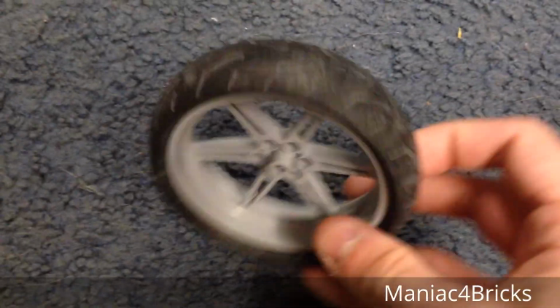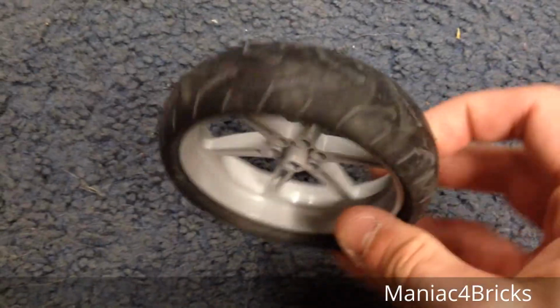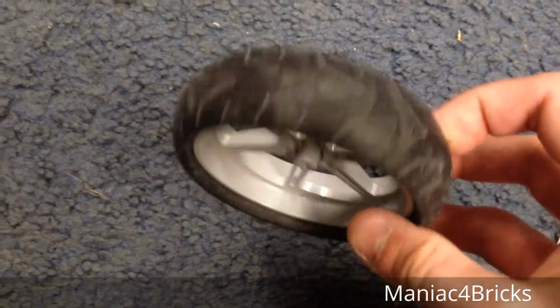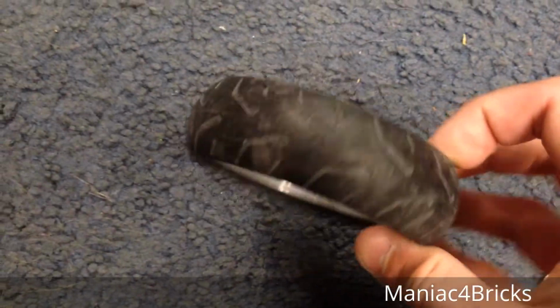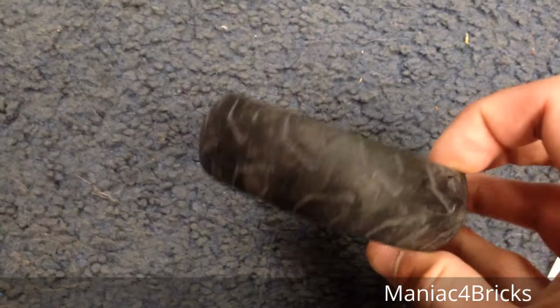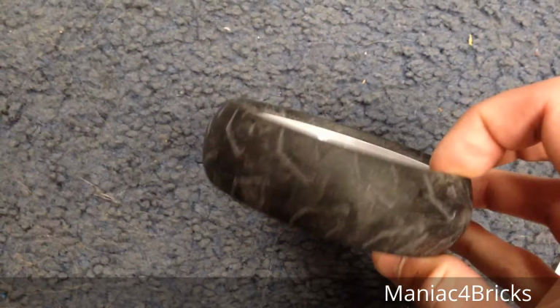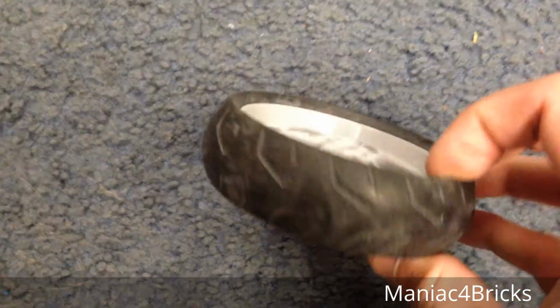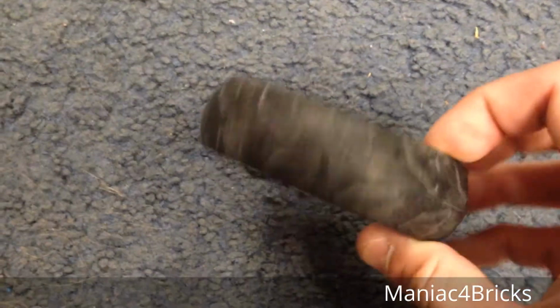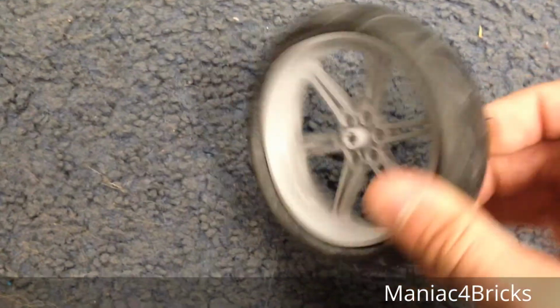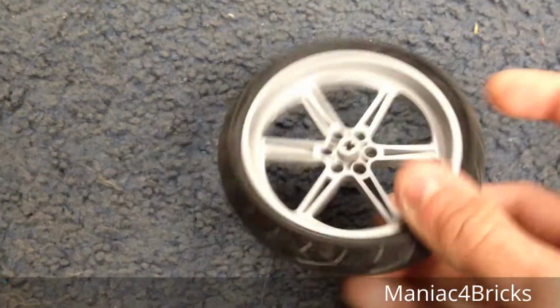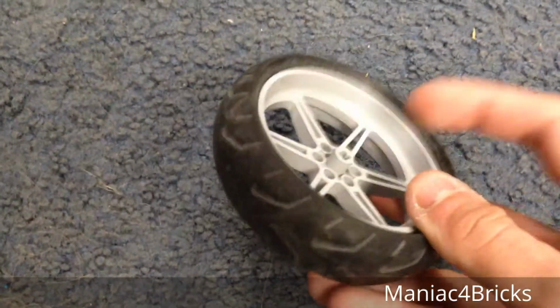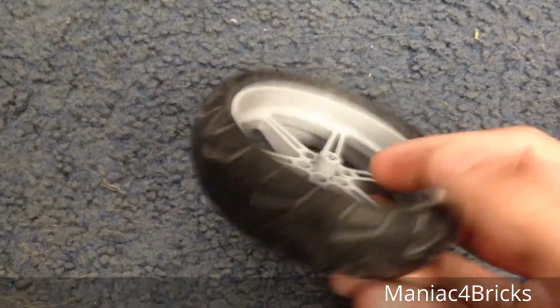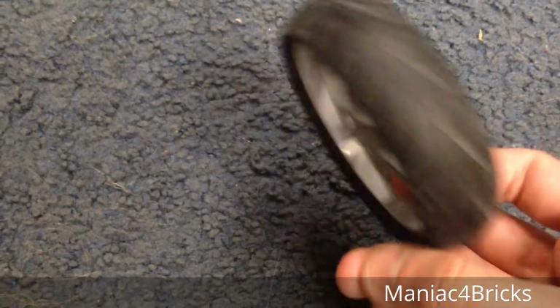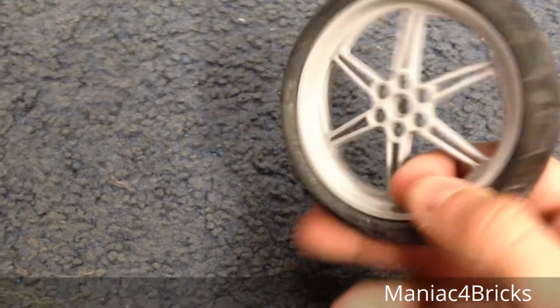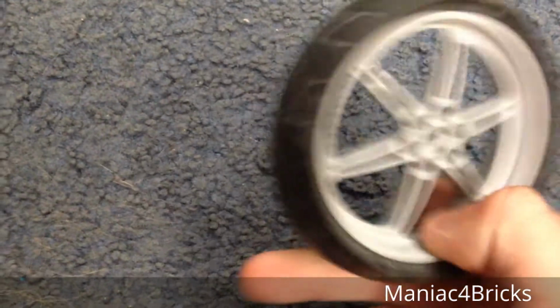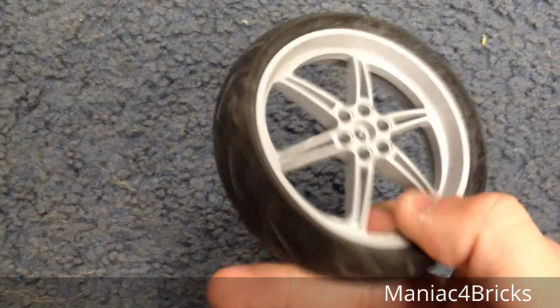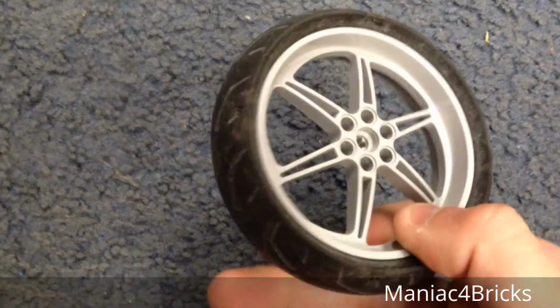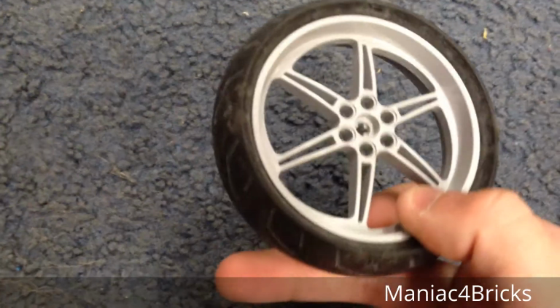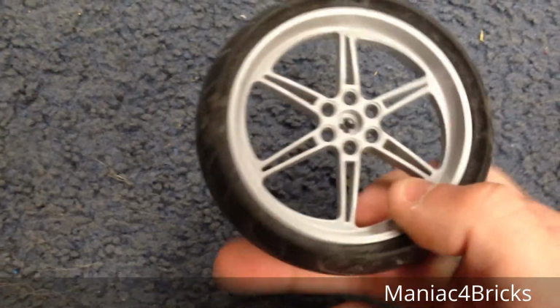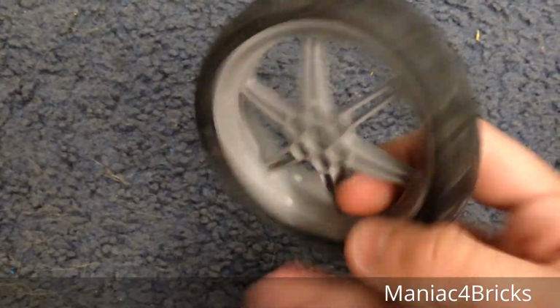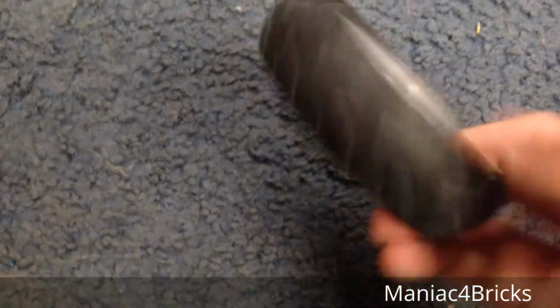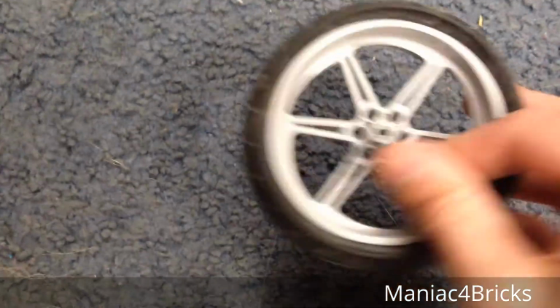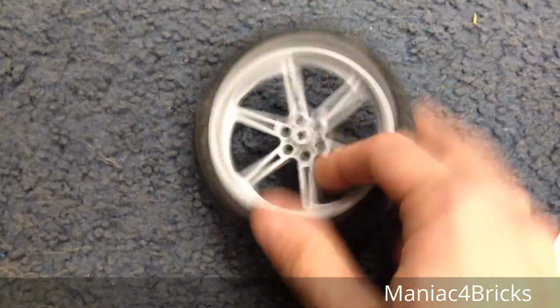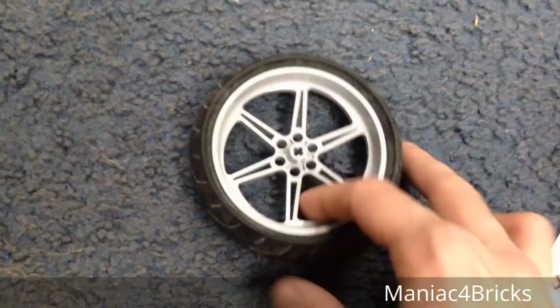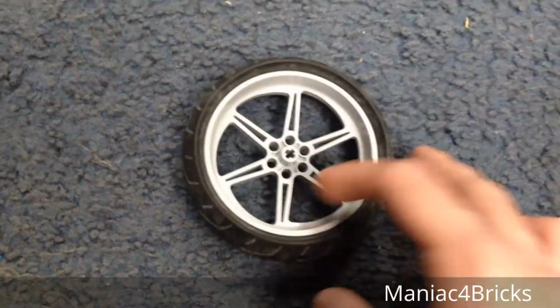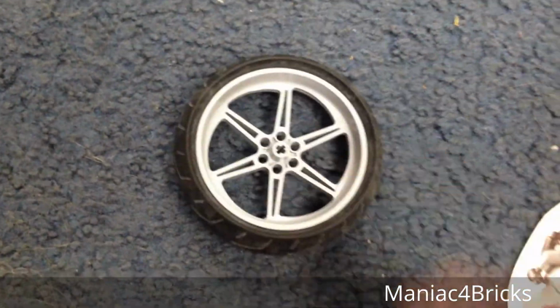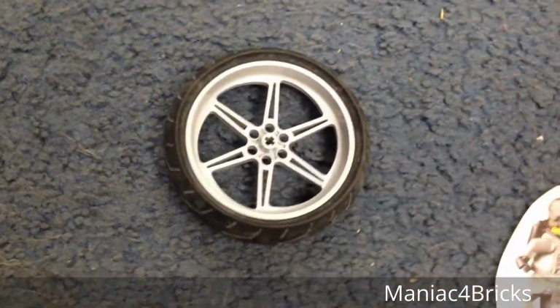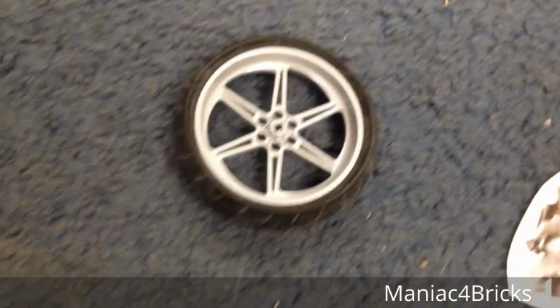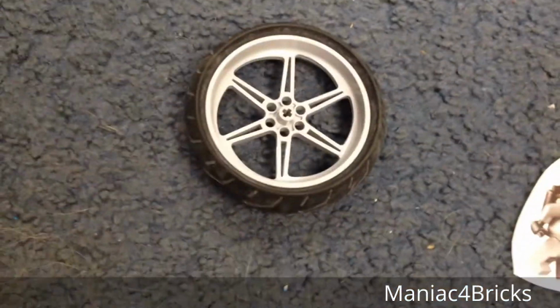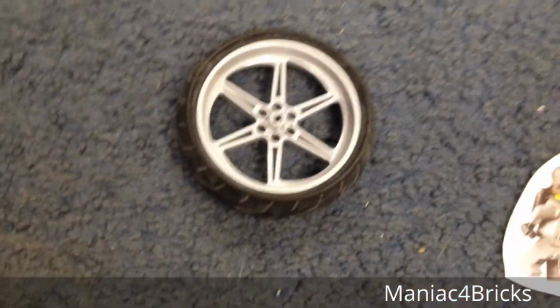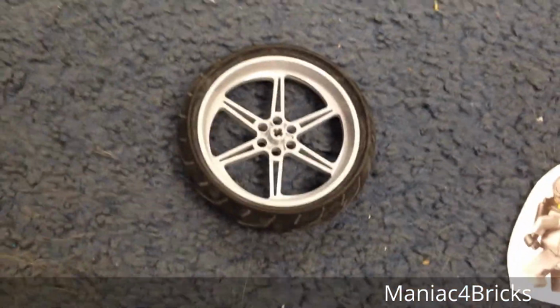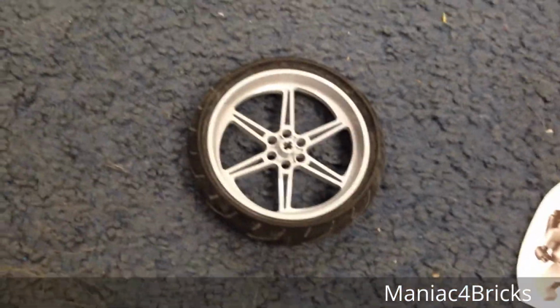It's in pretty good shape too. Light bluish gray, and it's got the tire on it.